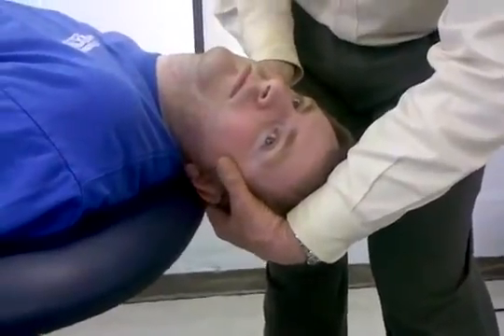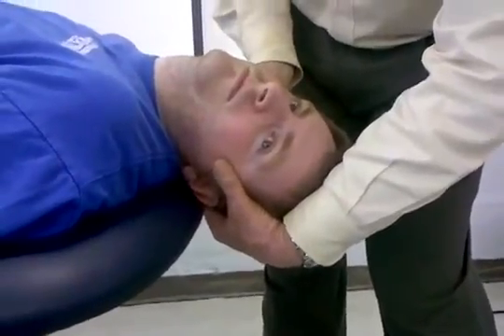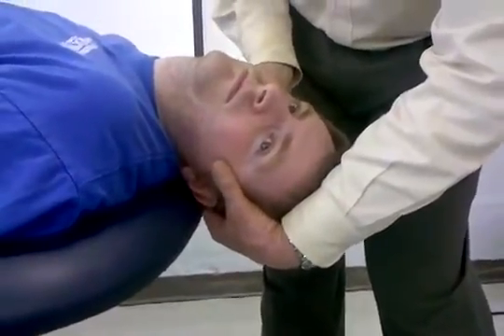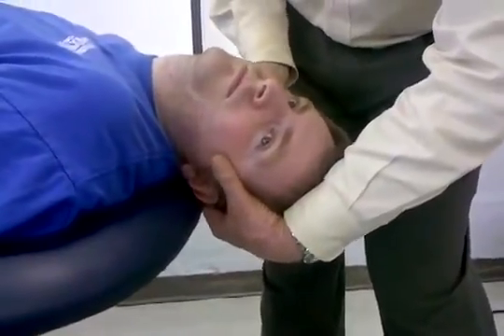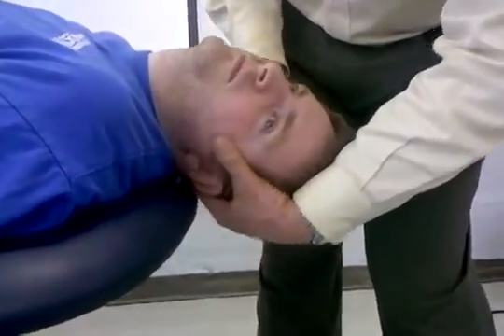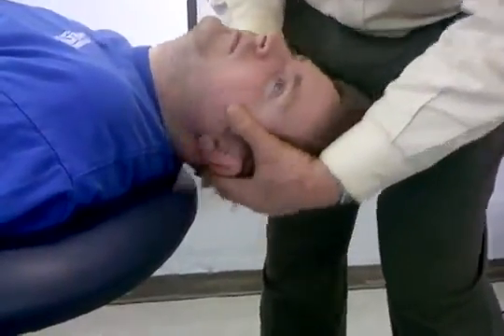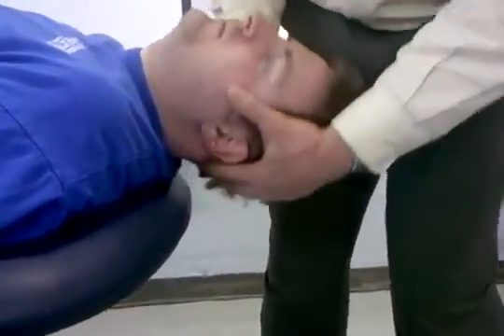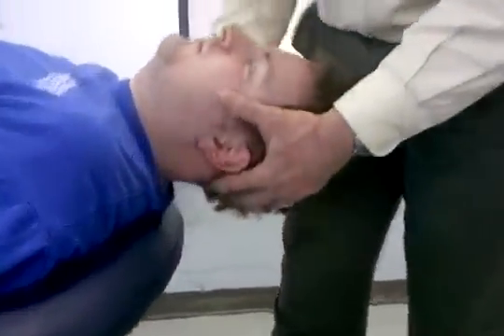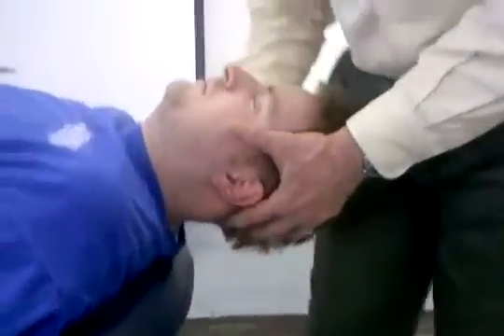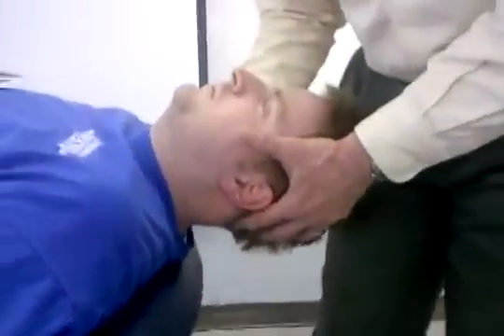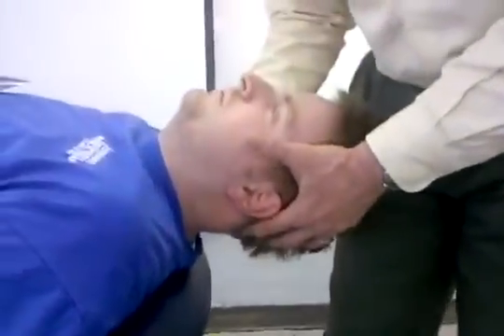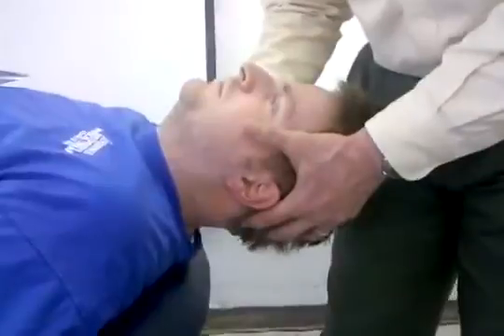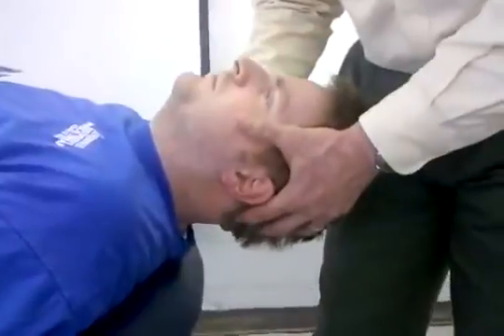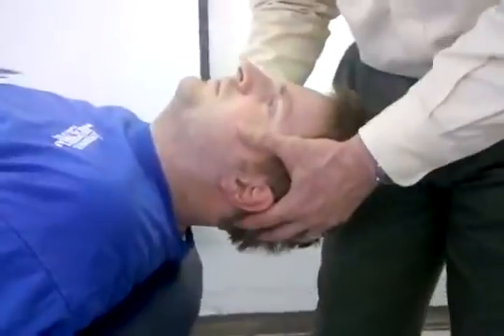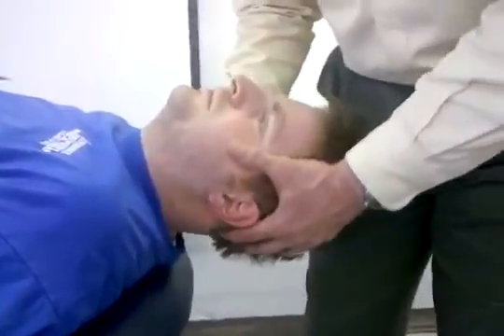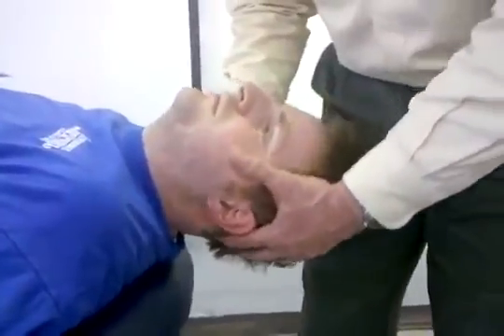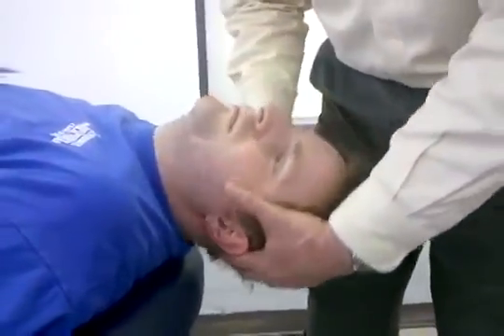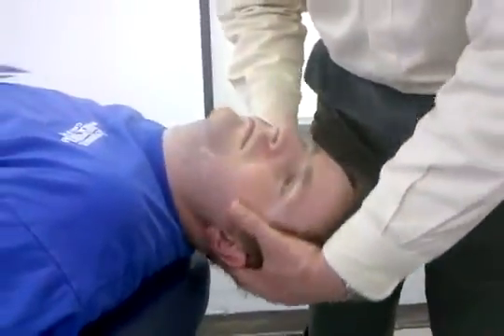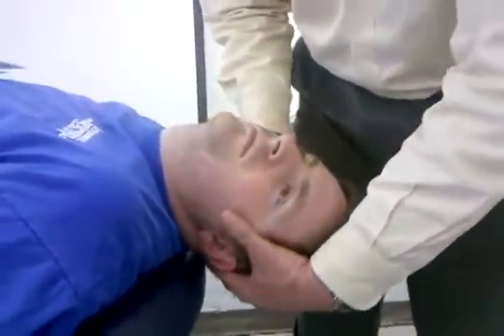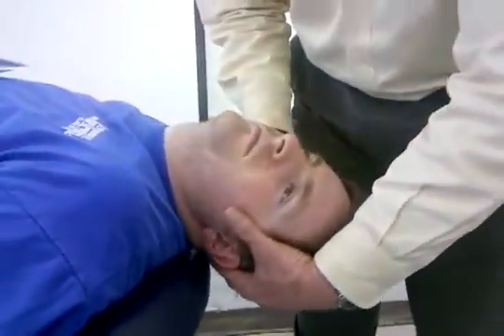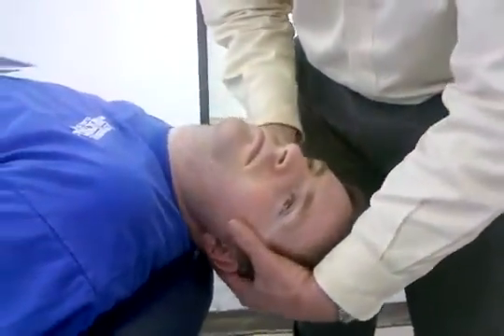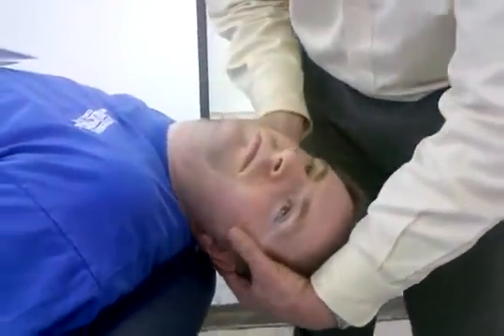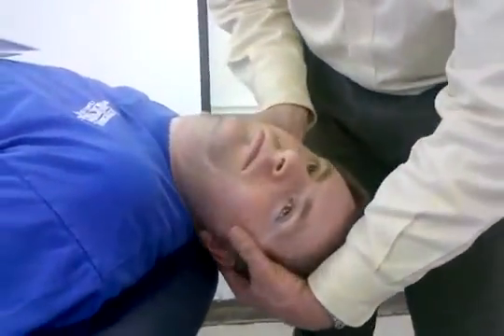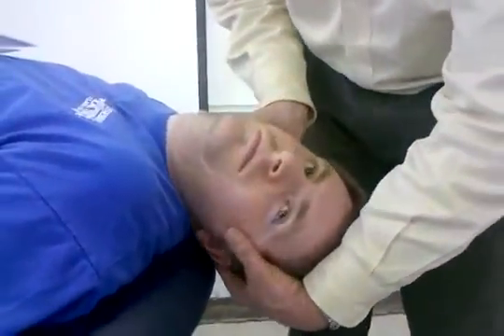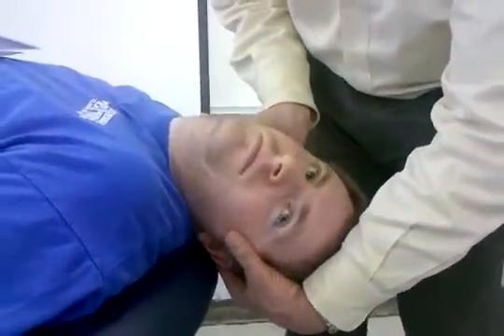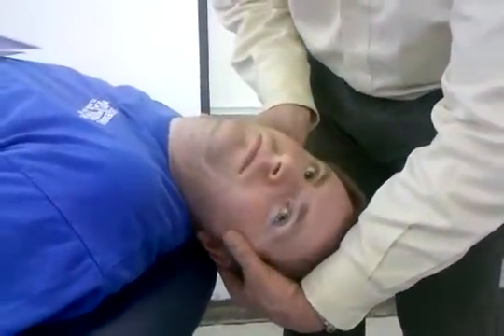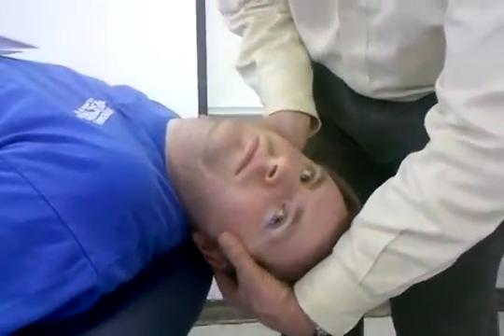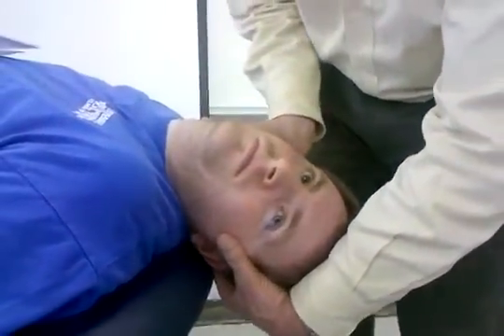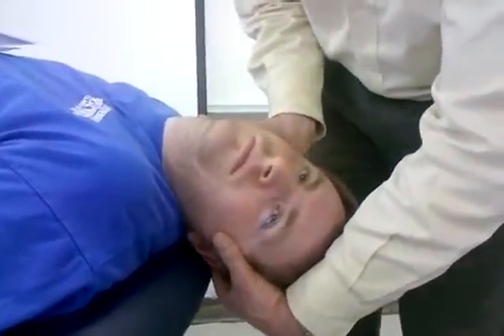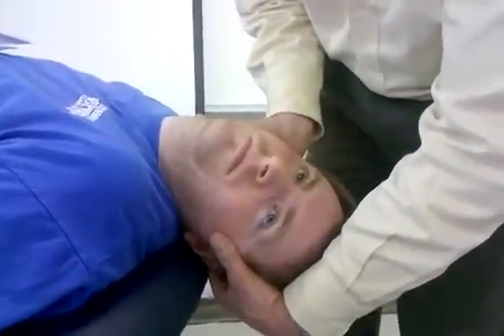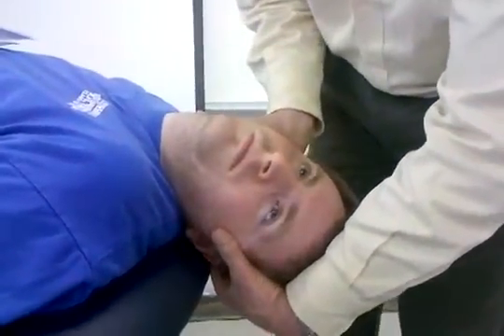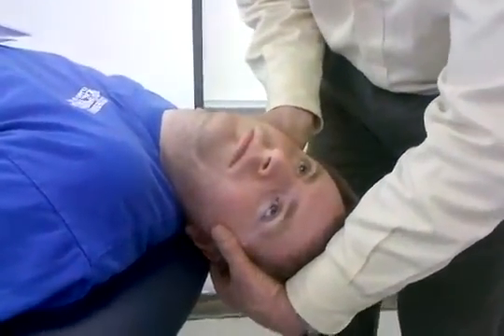When performing the test in this direction — extension, left rotation, and left side bending — I'm actually testing the right vertebral artery.